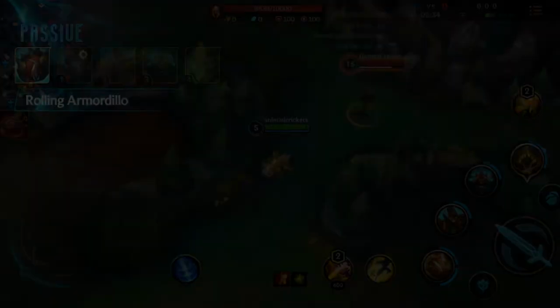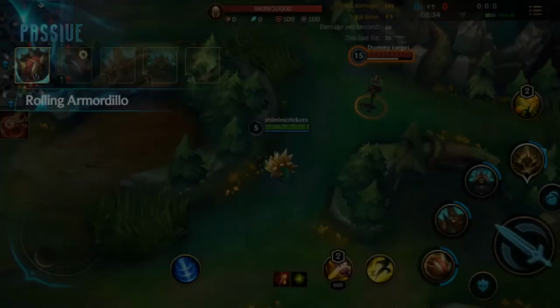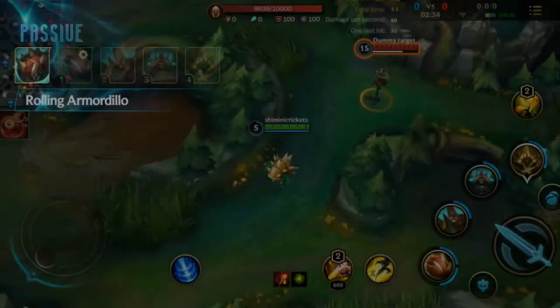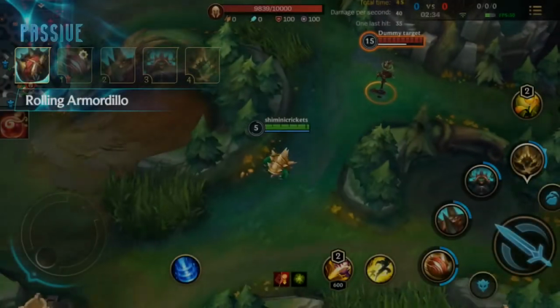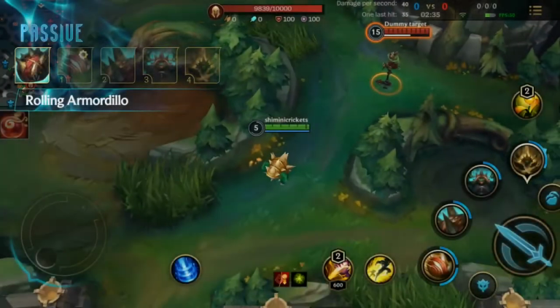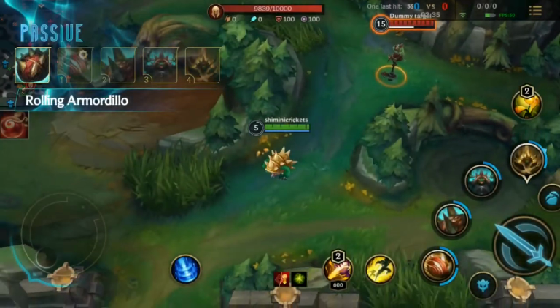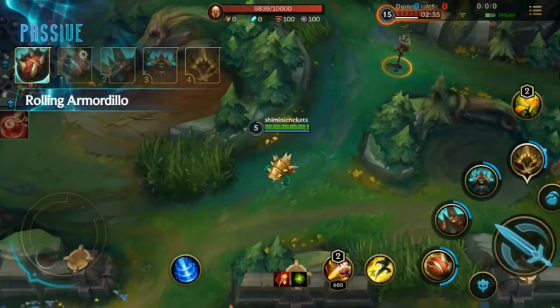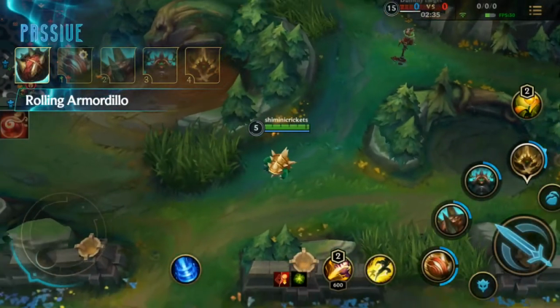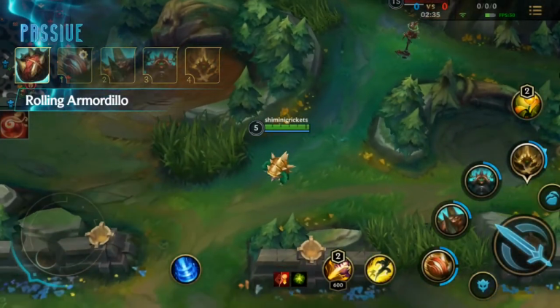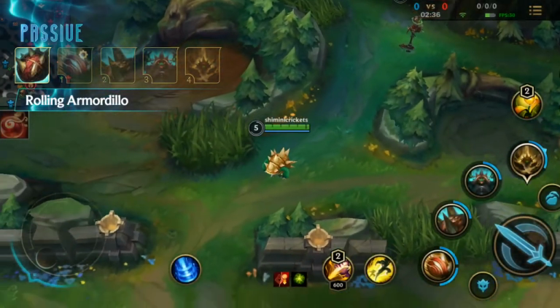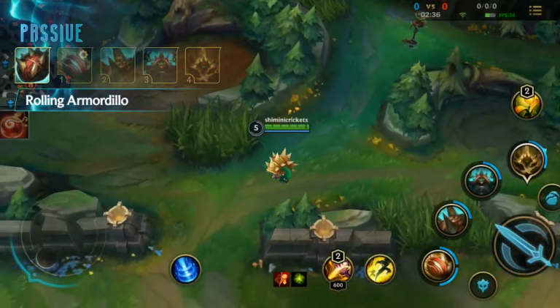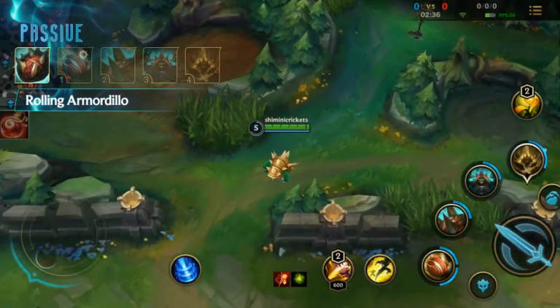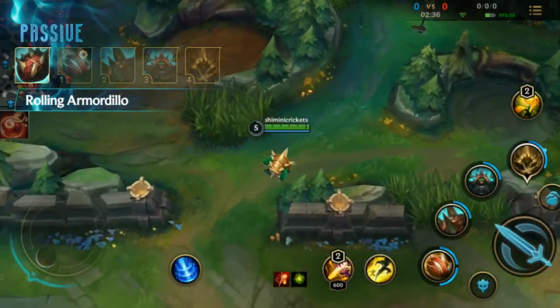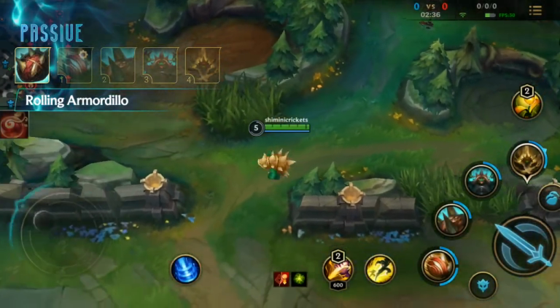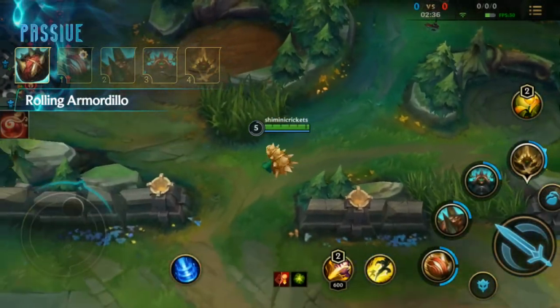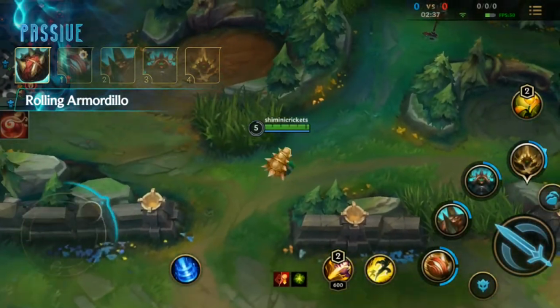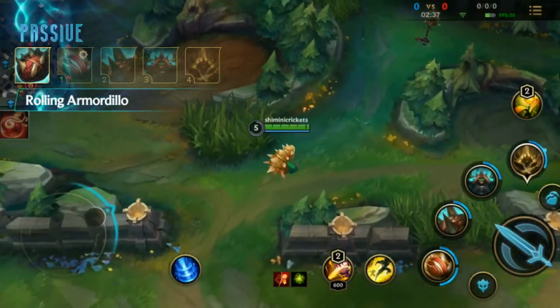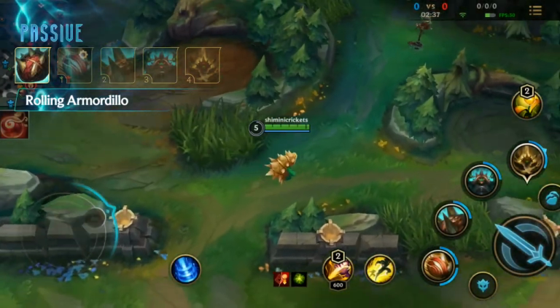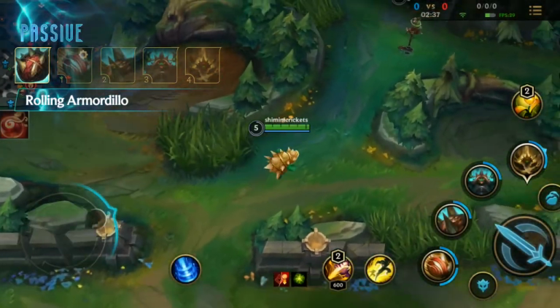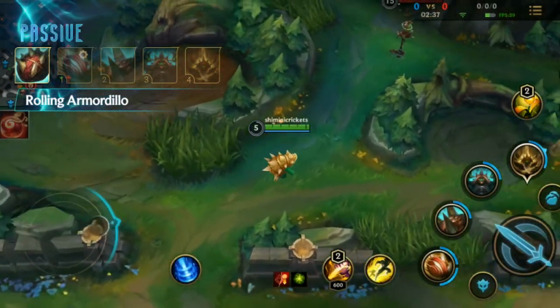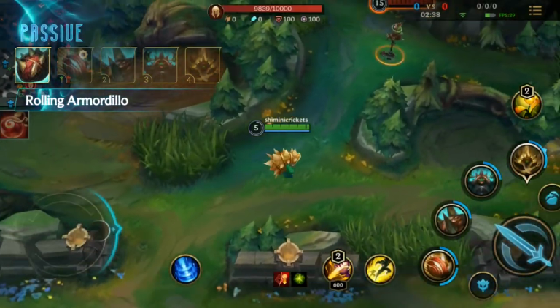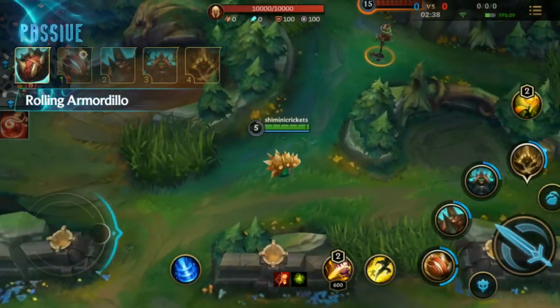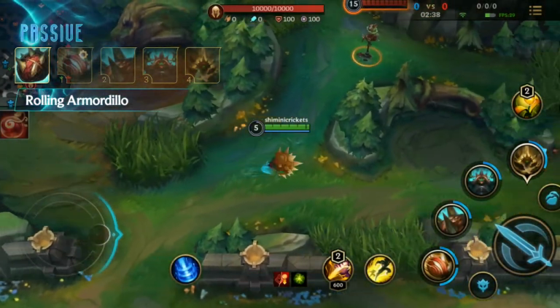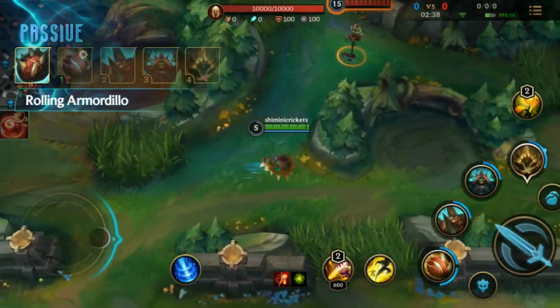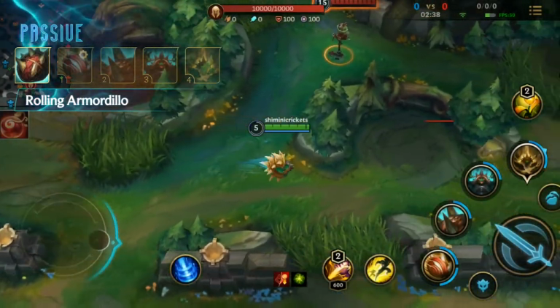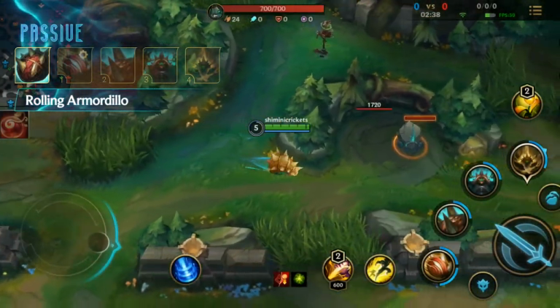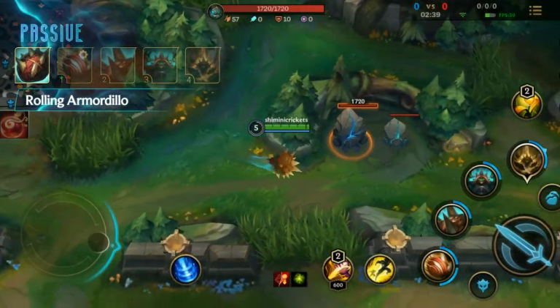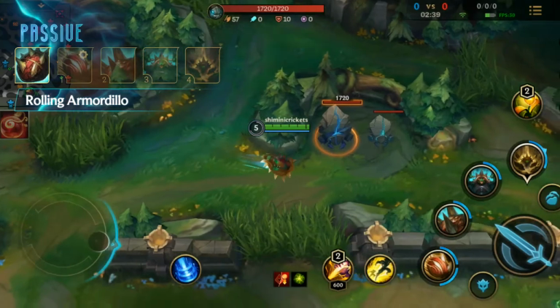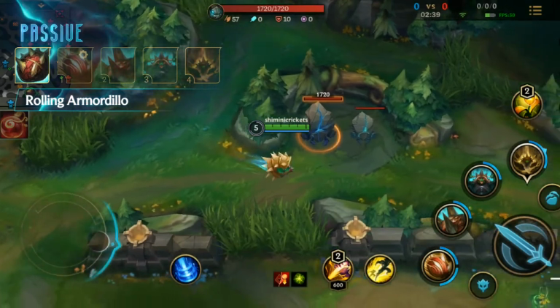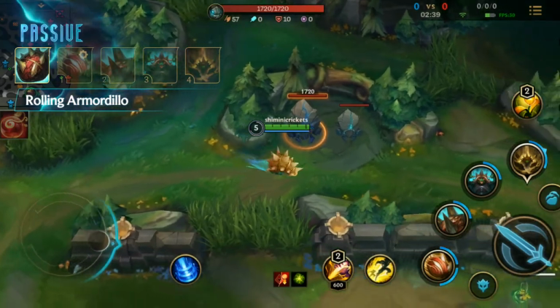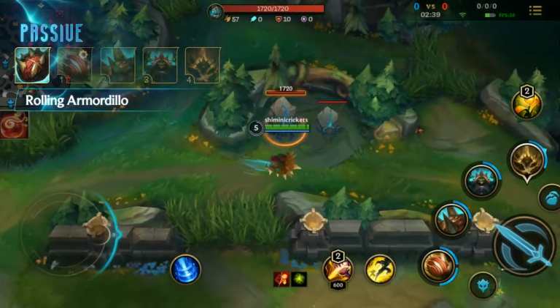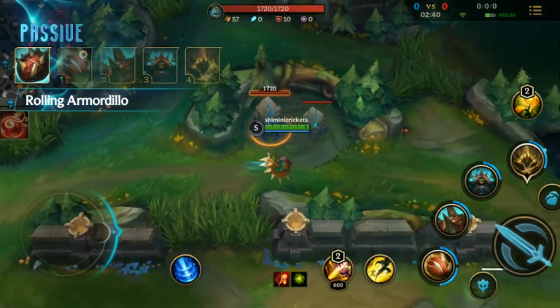Rammus' passive is Rolling Armored Dillo. Rammus gains movement speed when out of combat.